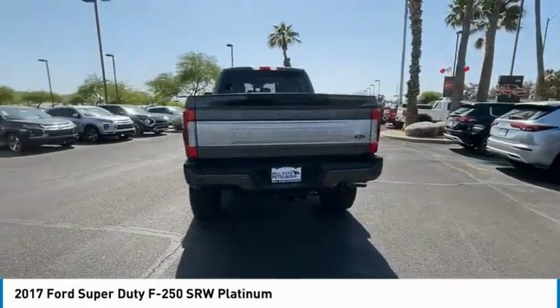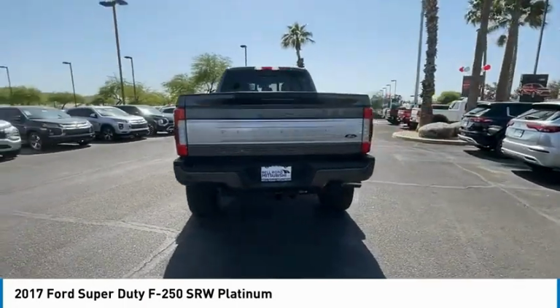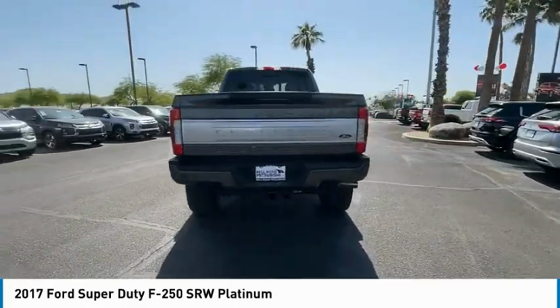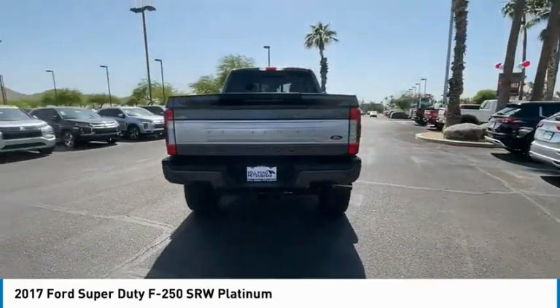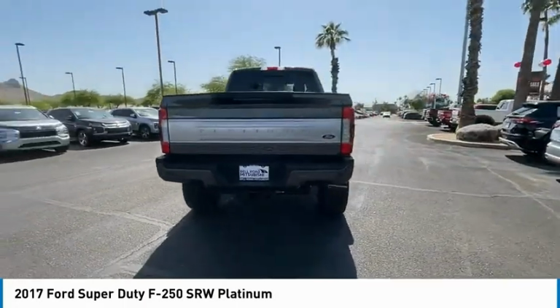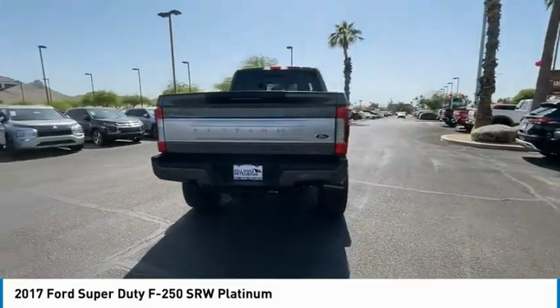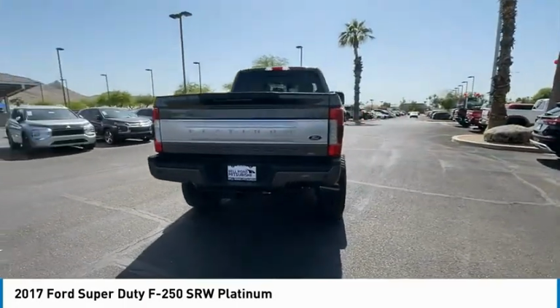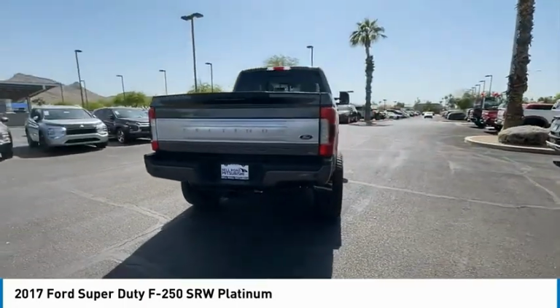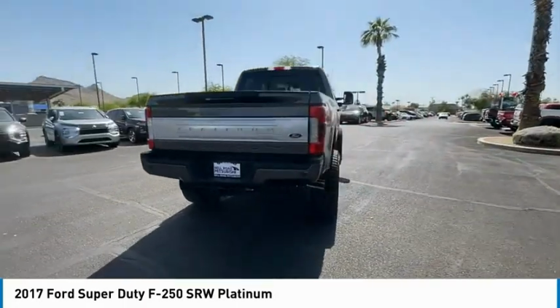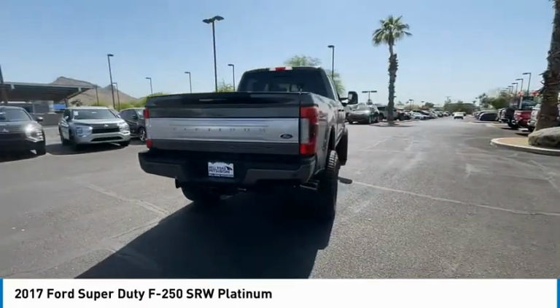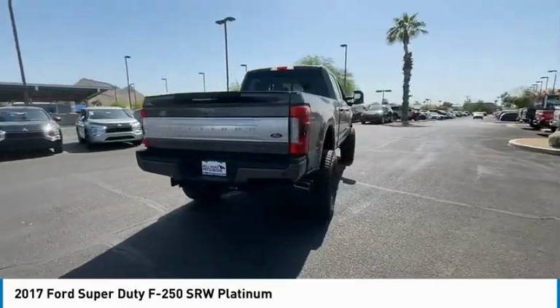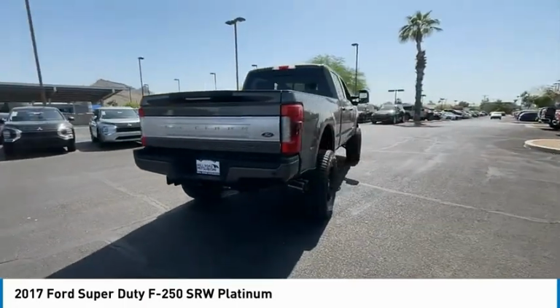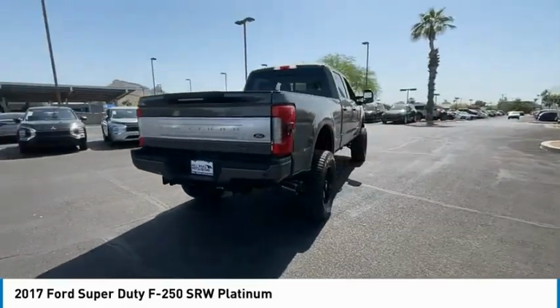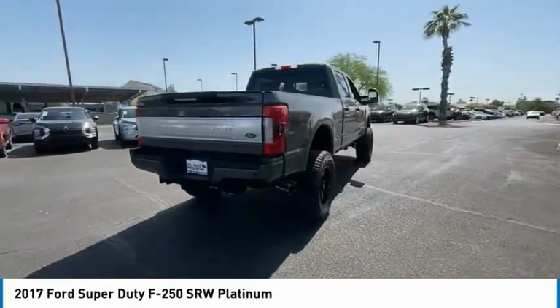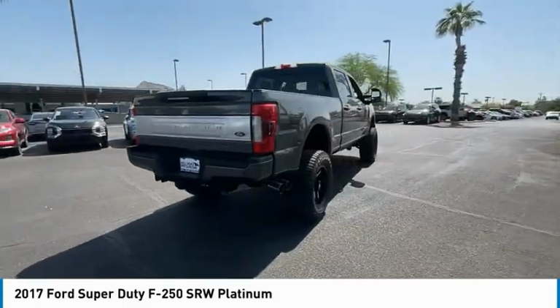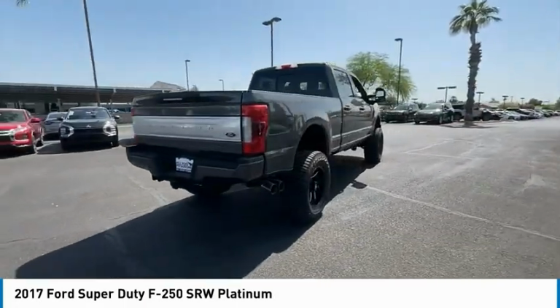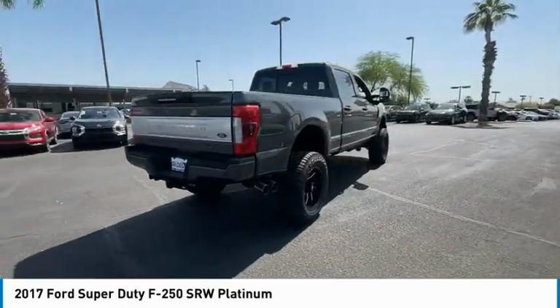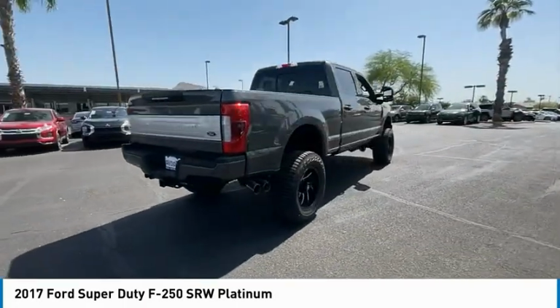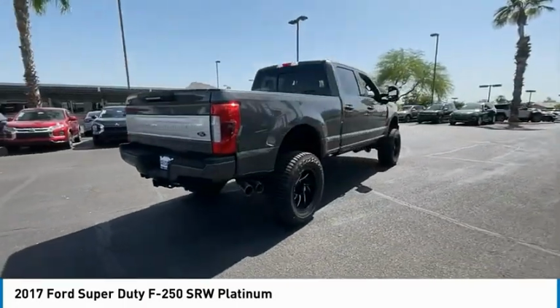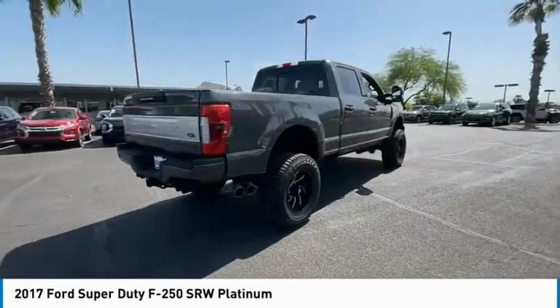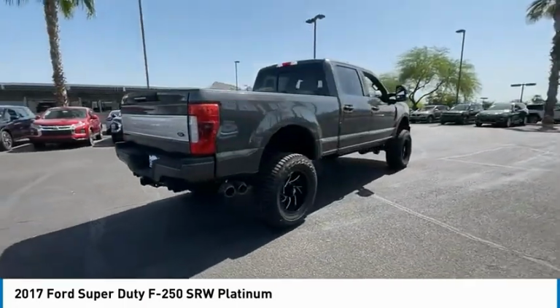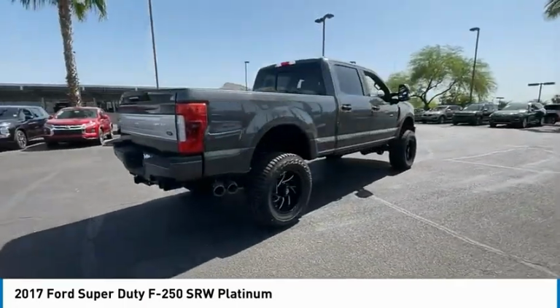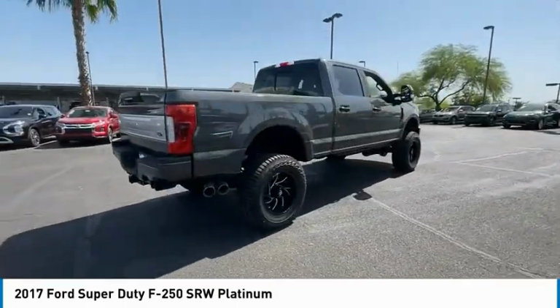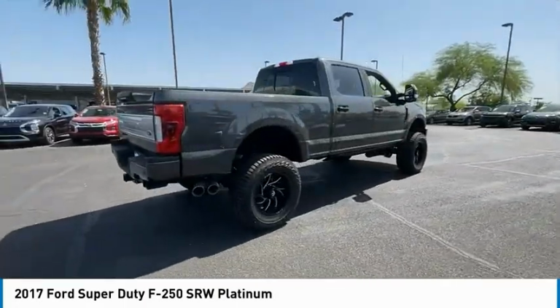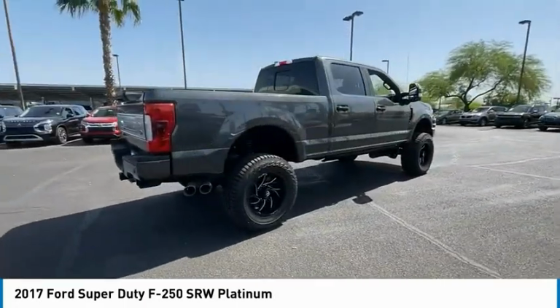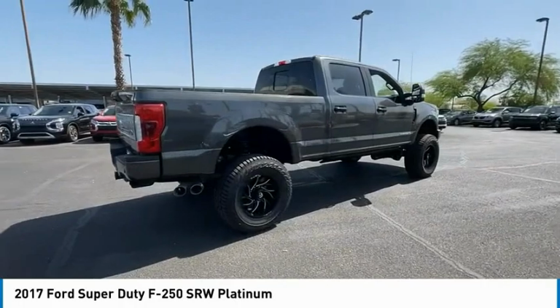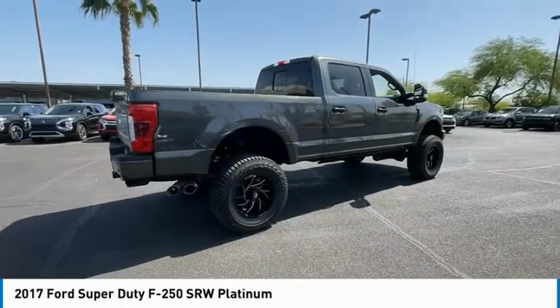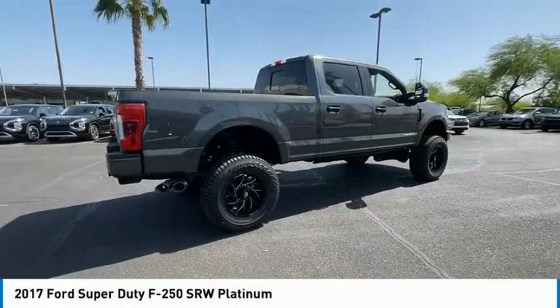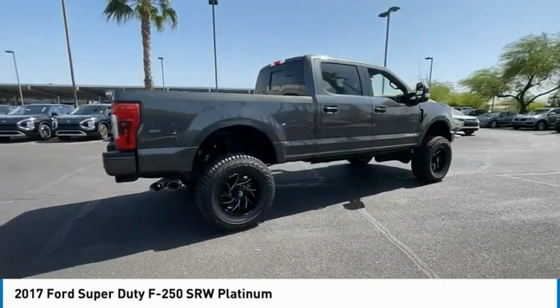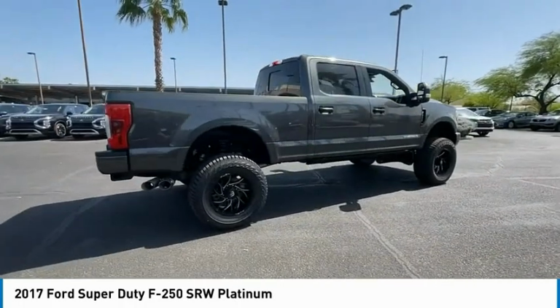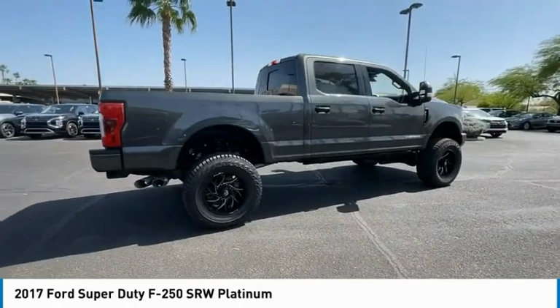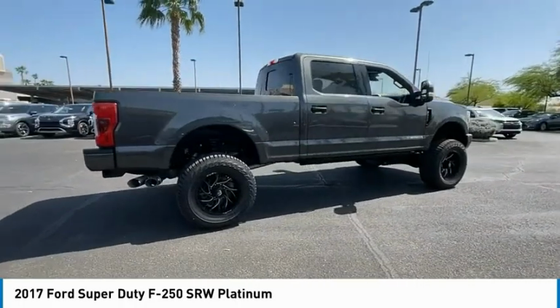Ford F-250 Super Duty. This vehicle has less than 50,000 miles.